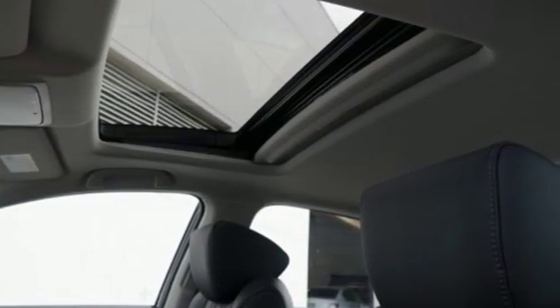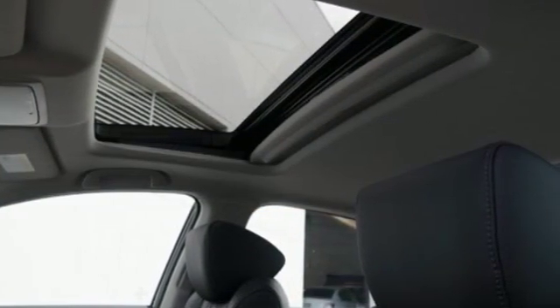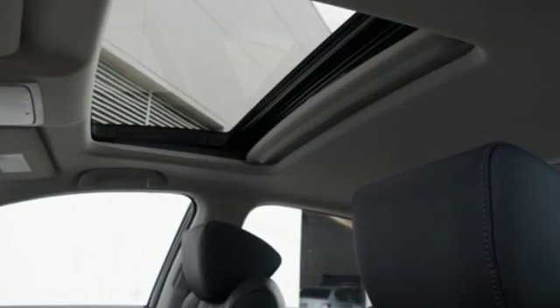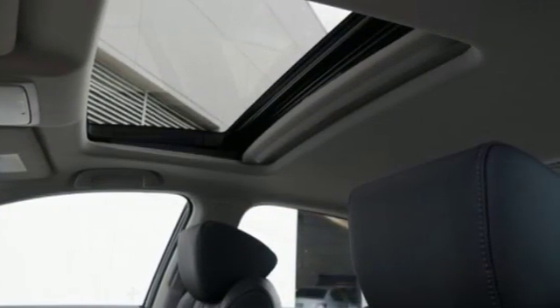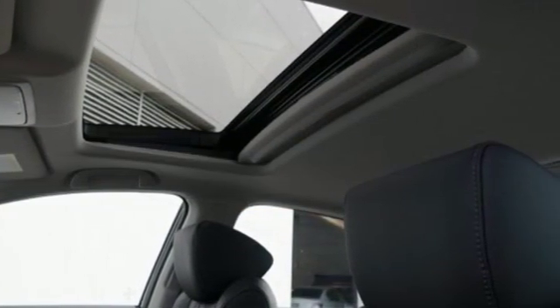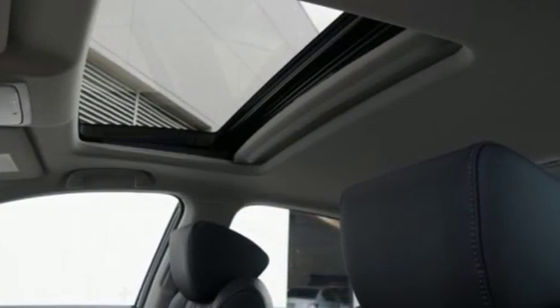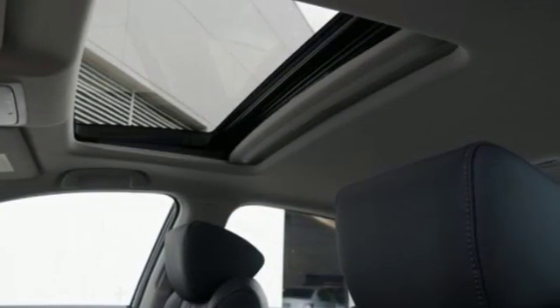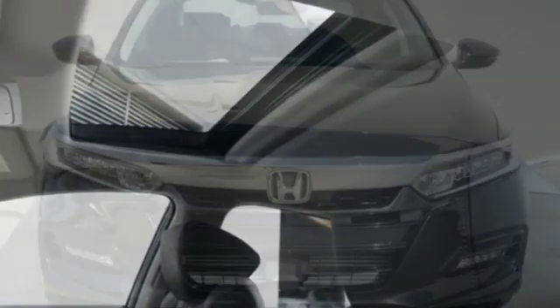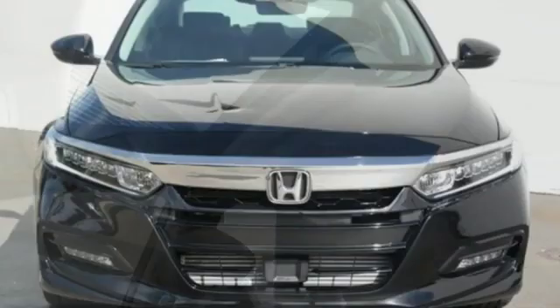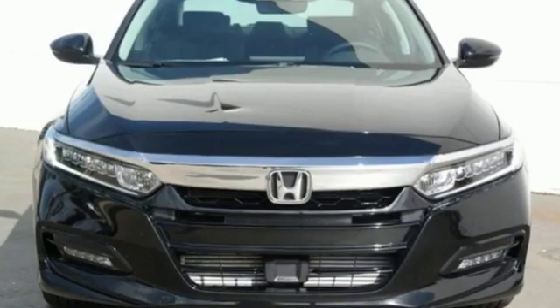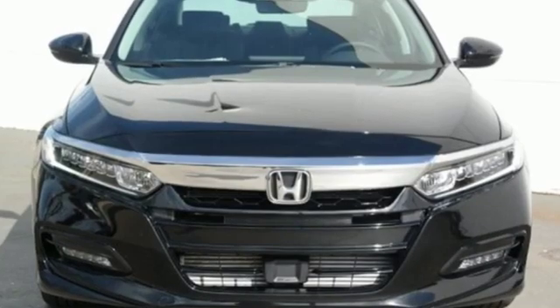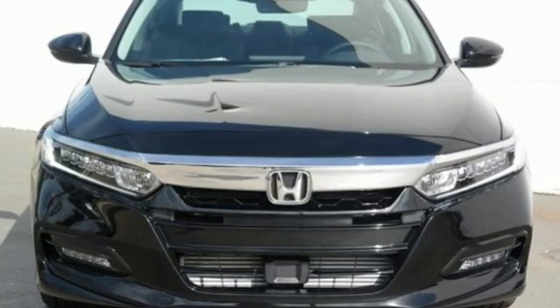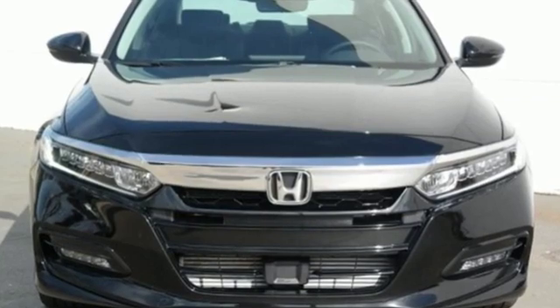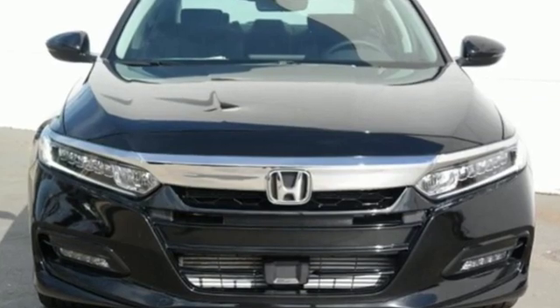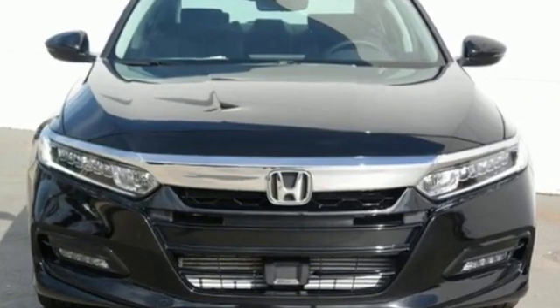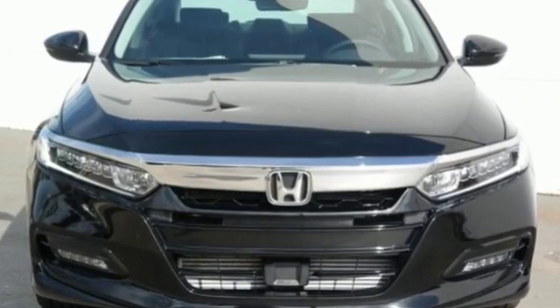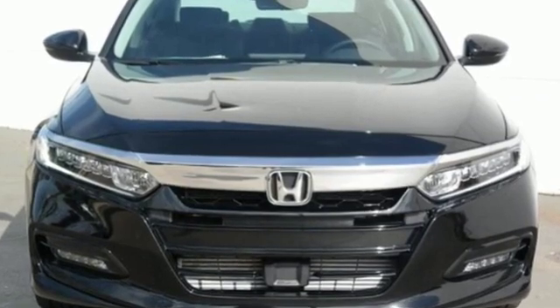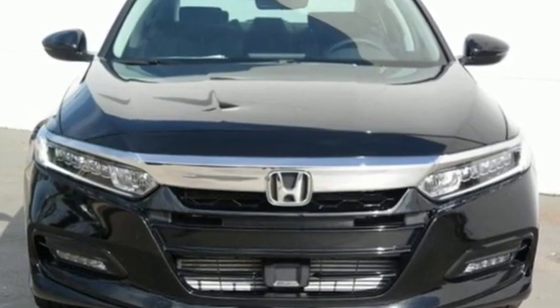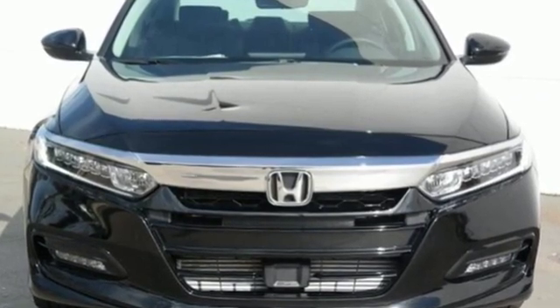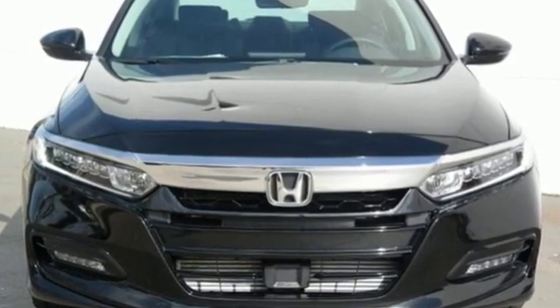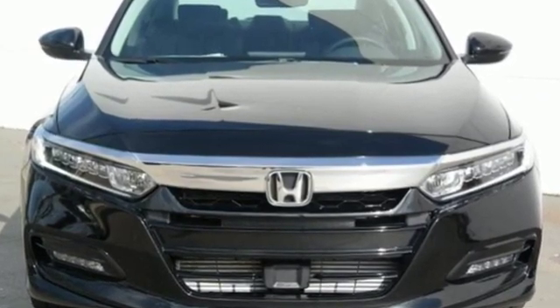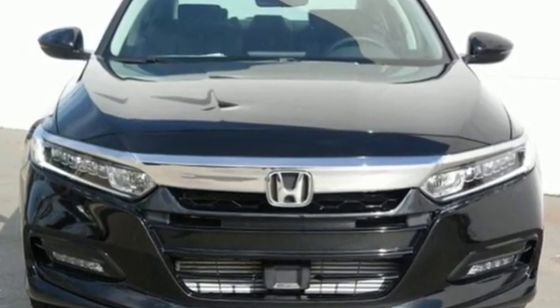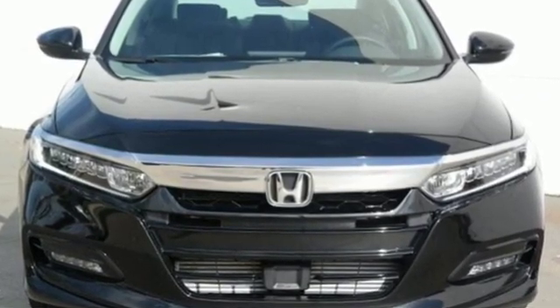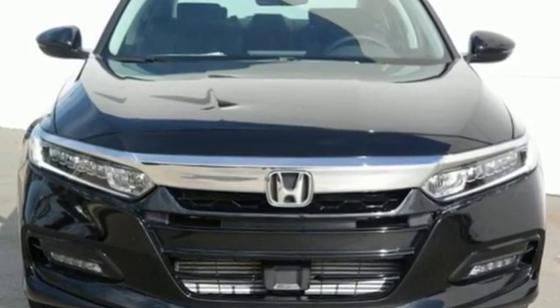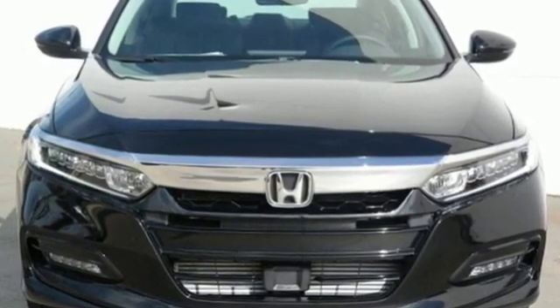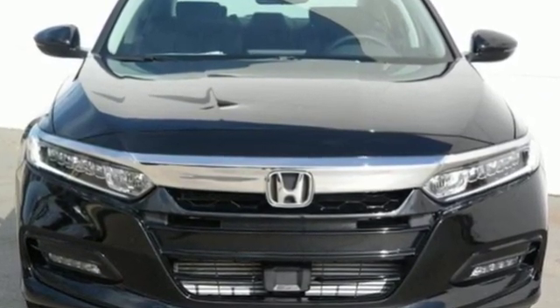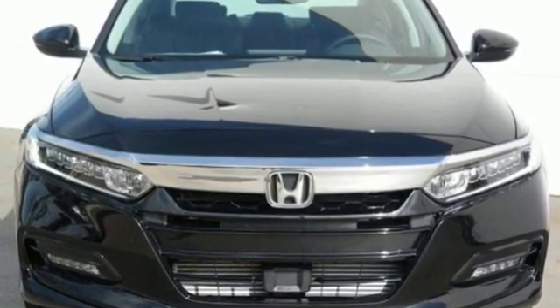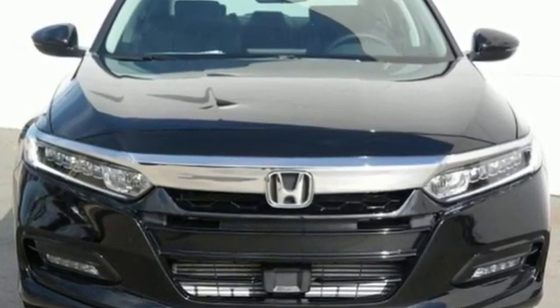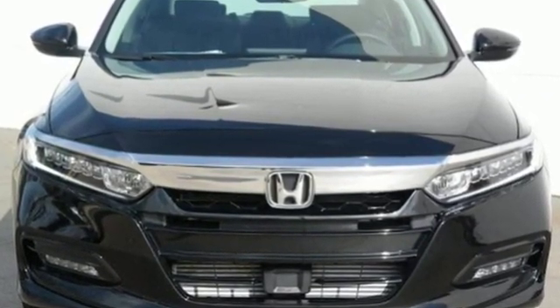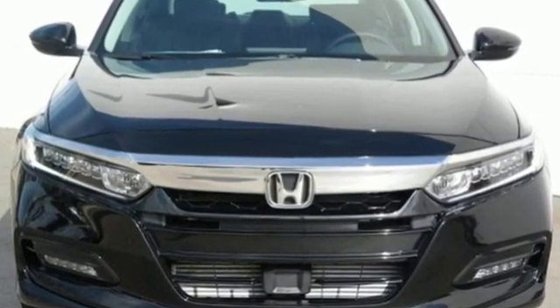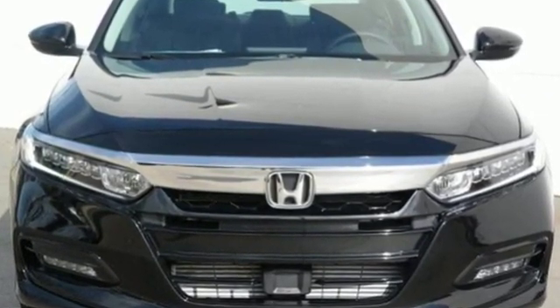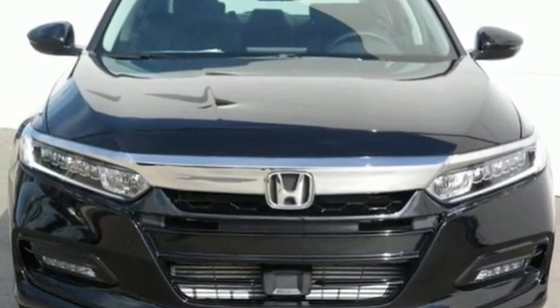Every Honda's designed with the driver in mind. Driving is believing. Test drive it today.